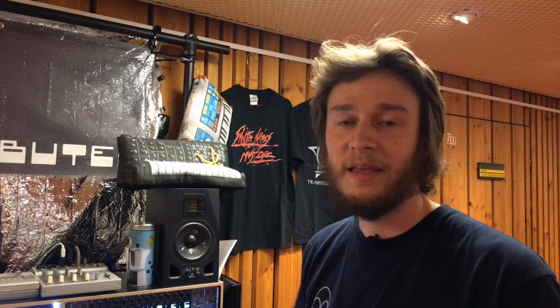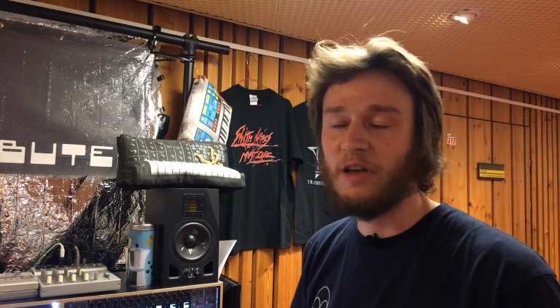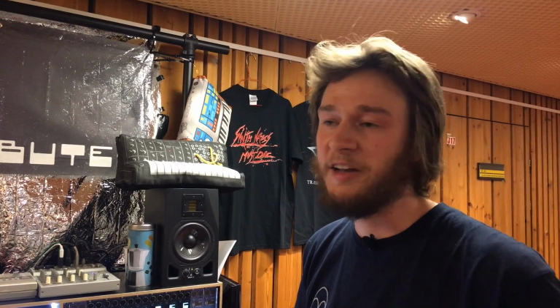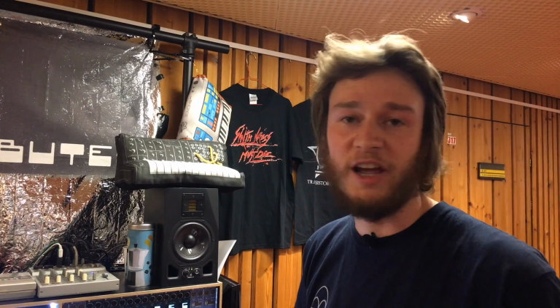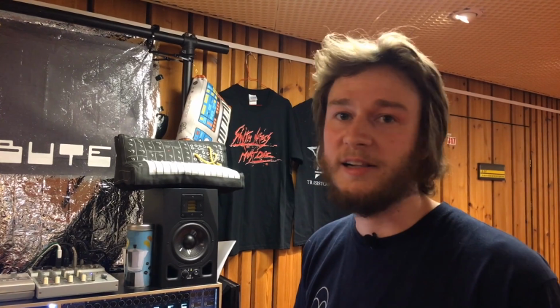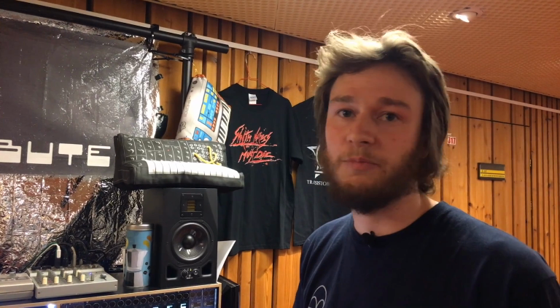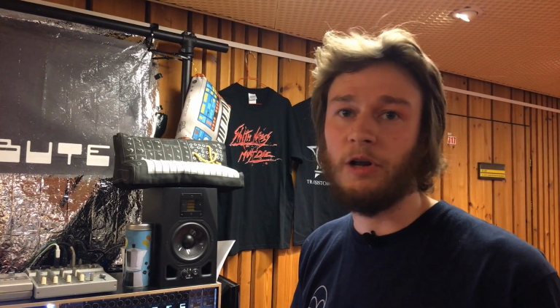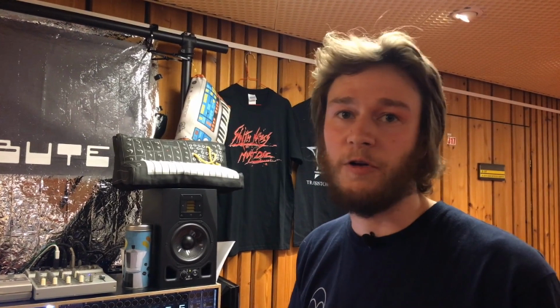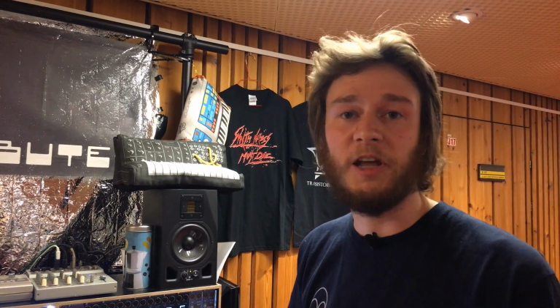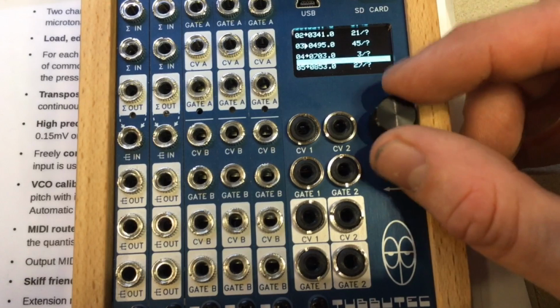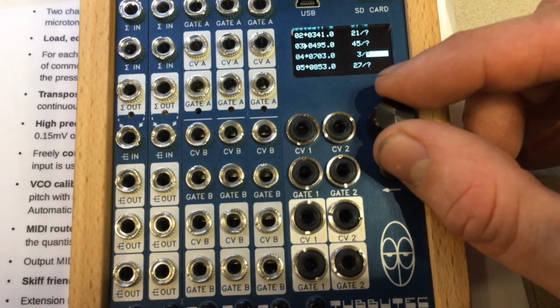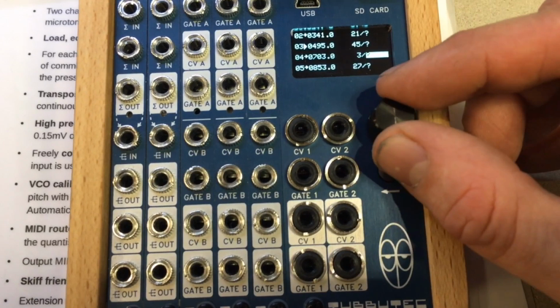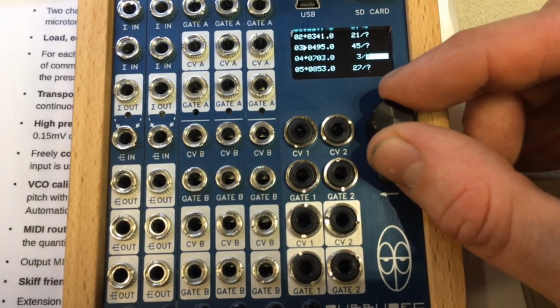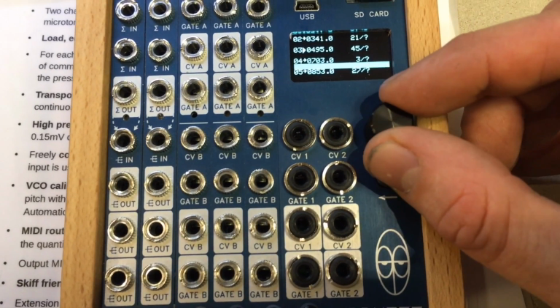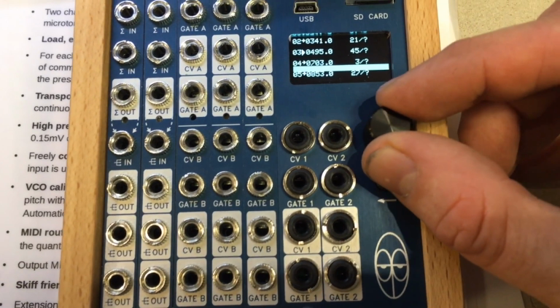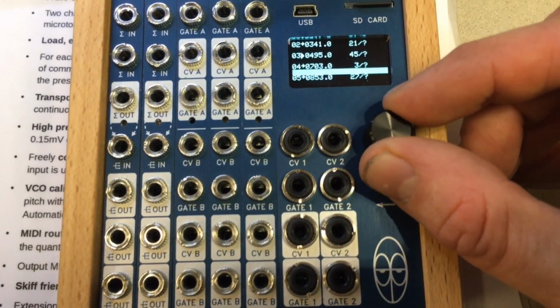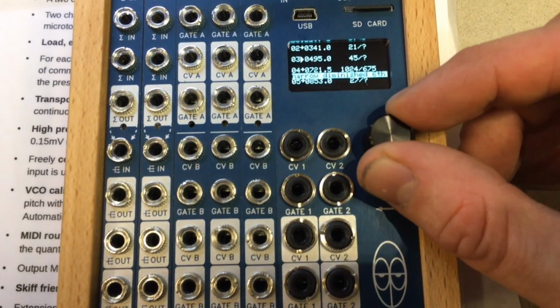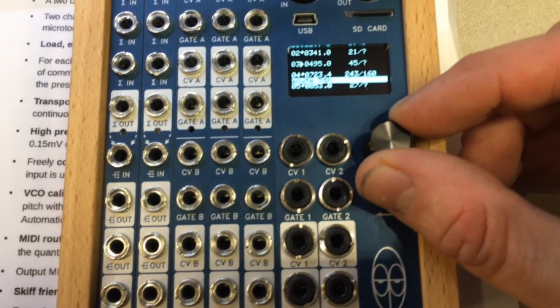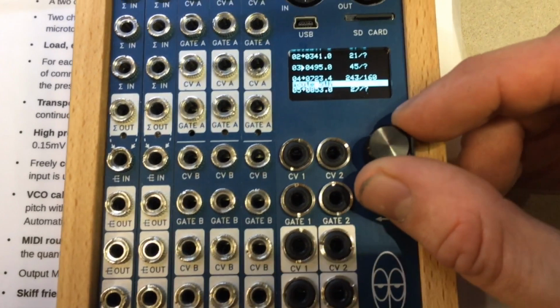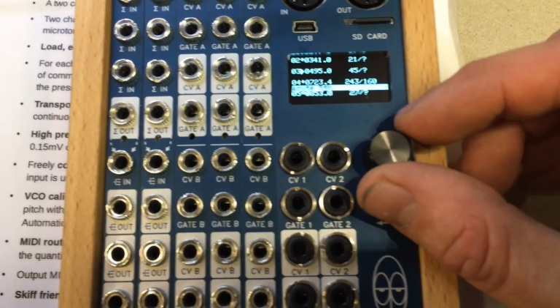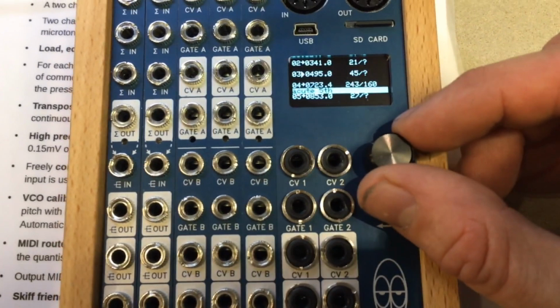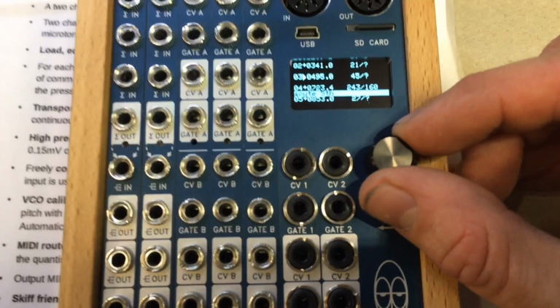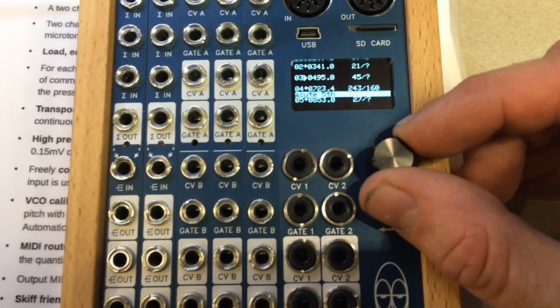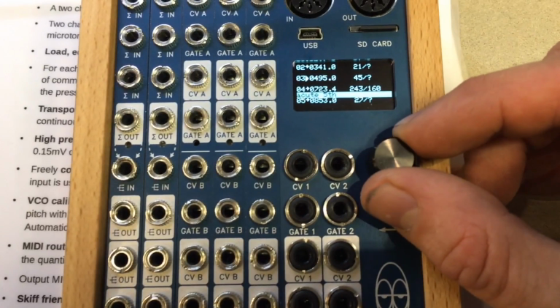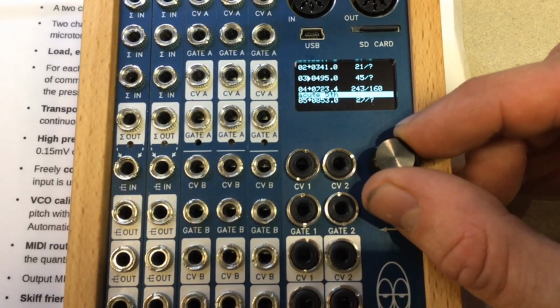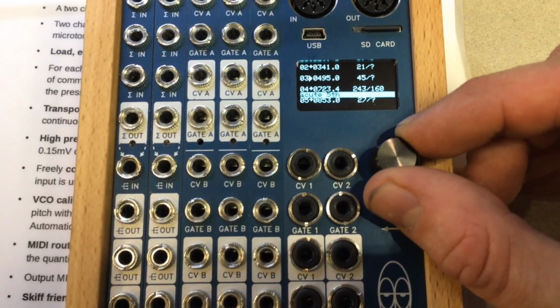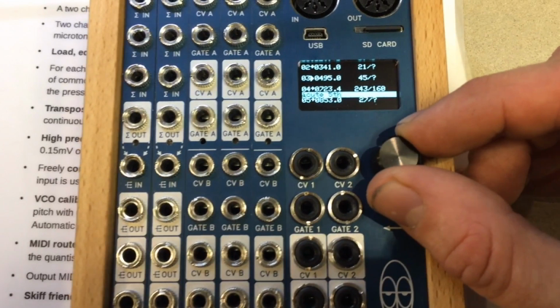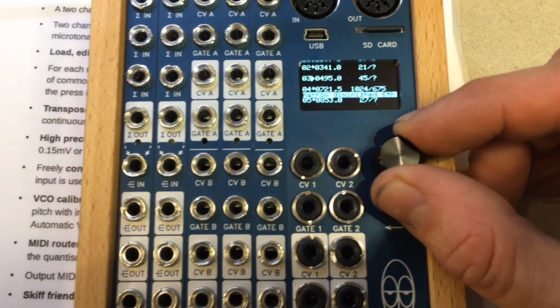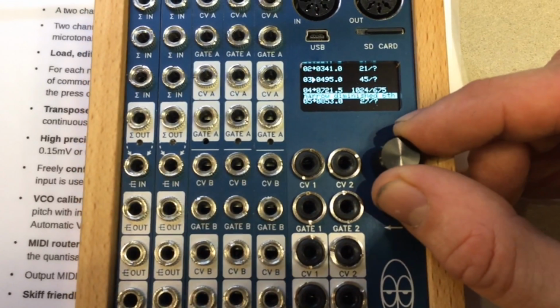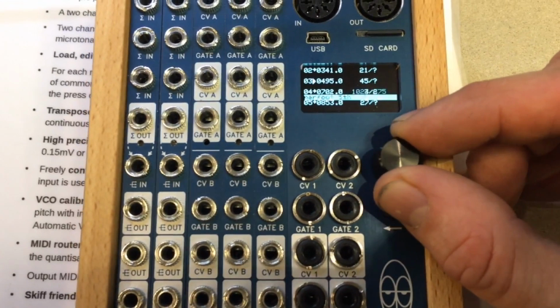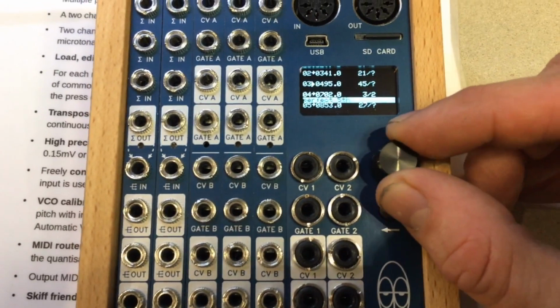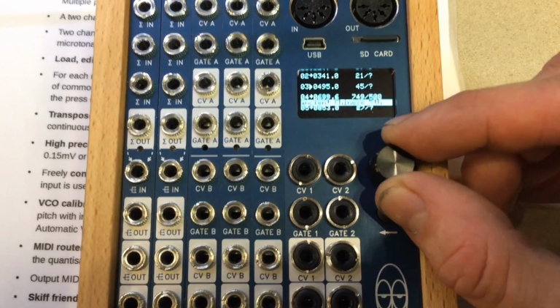Eight channel polyphonic MIDI interface, eight channel quantizer, tuner — whatever you like.